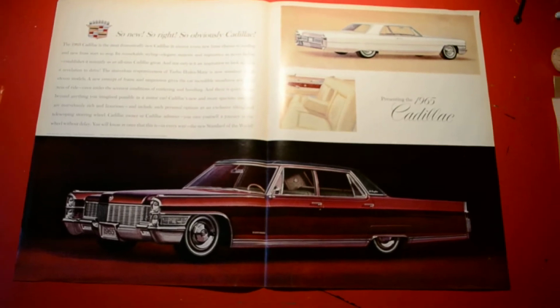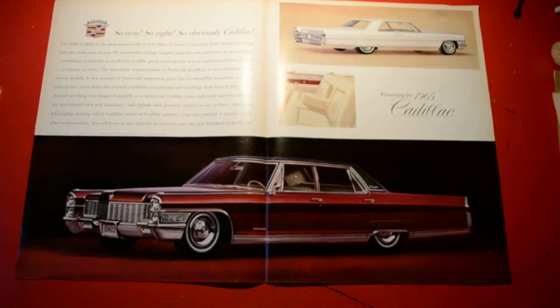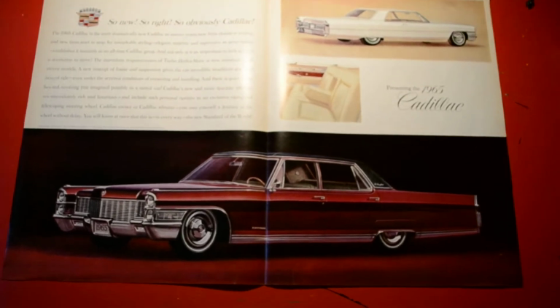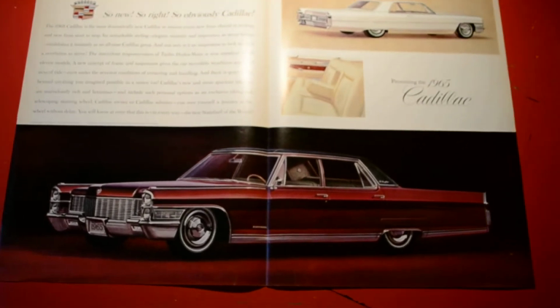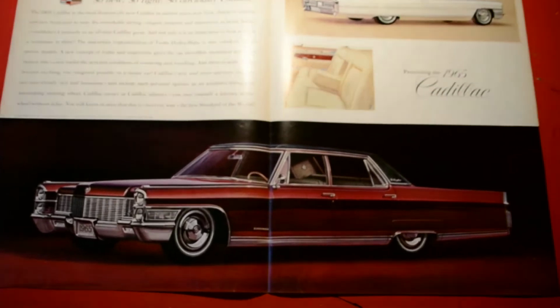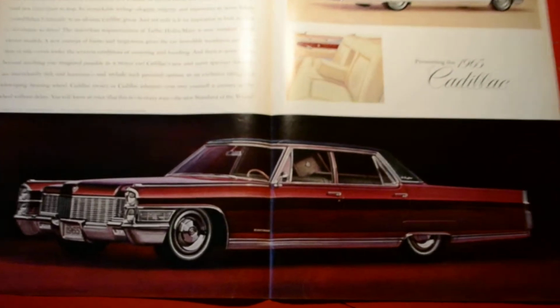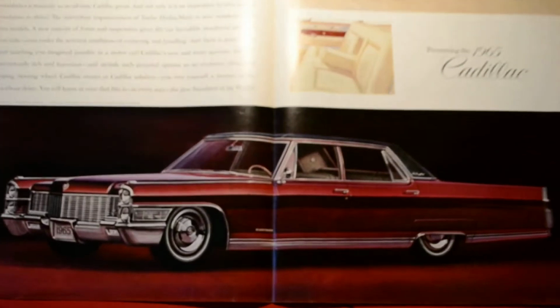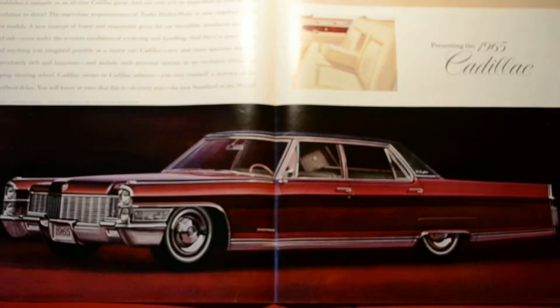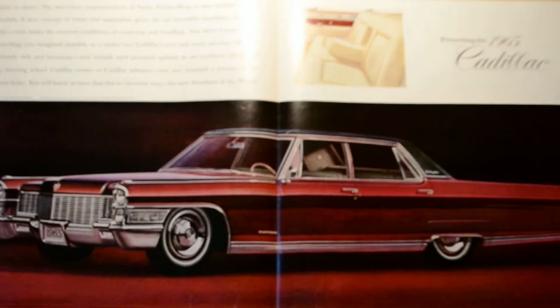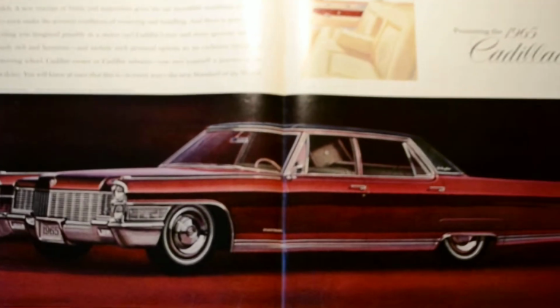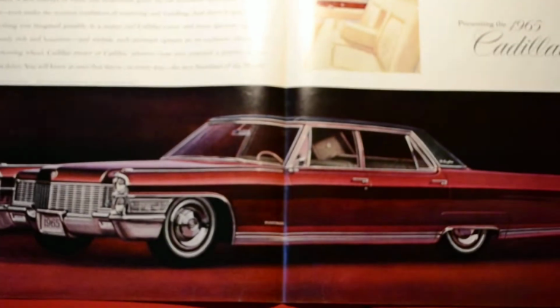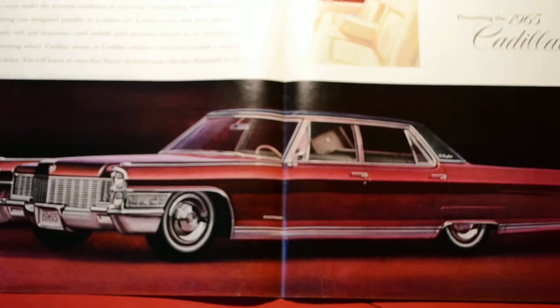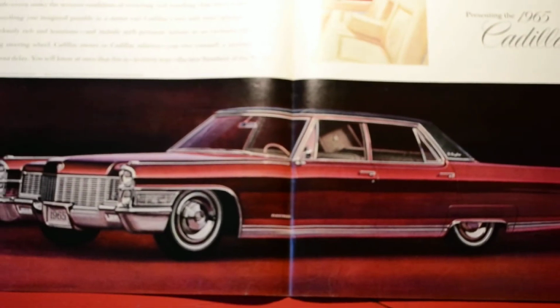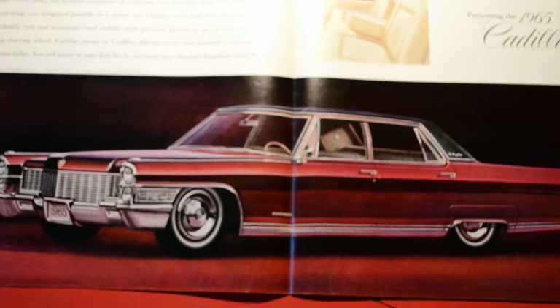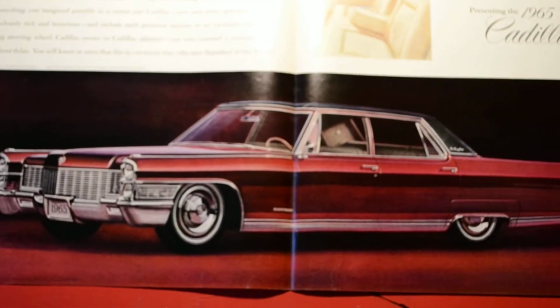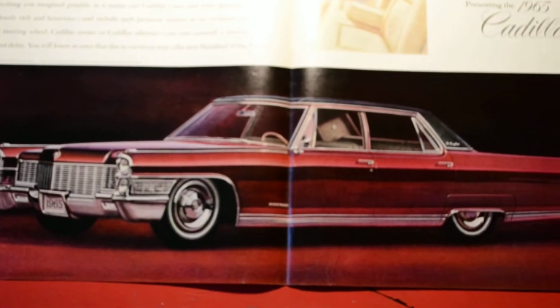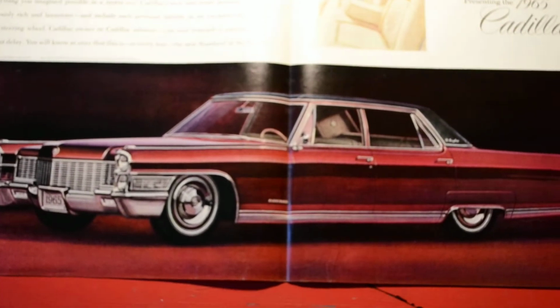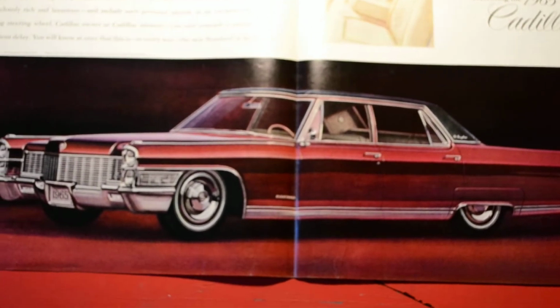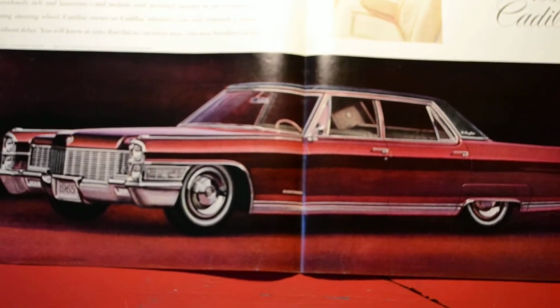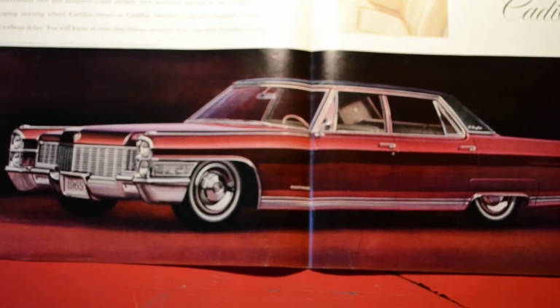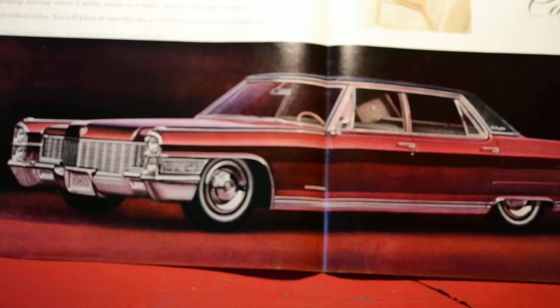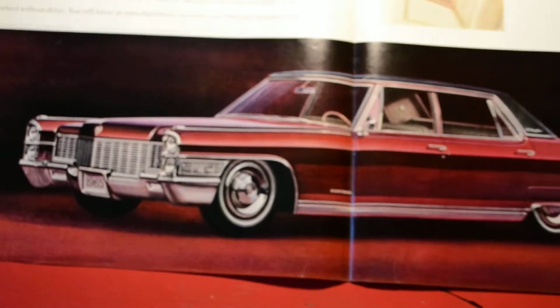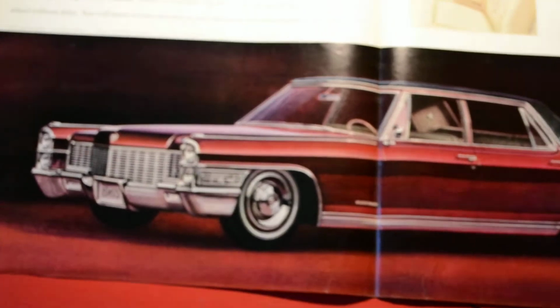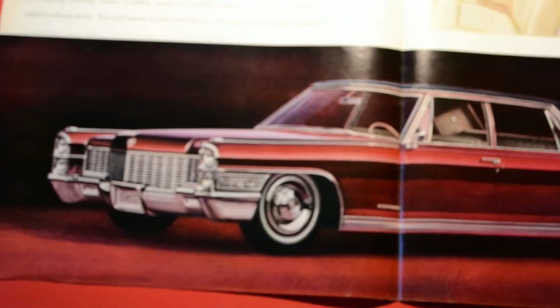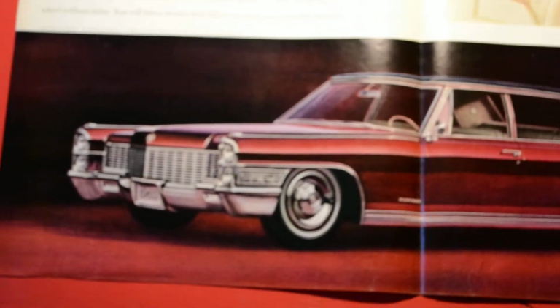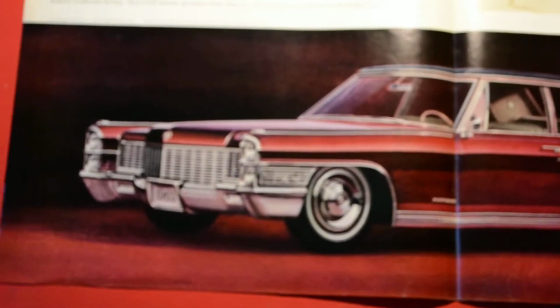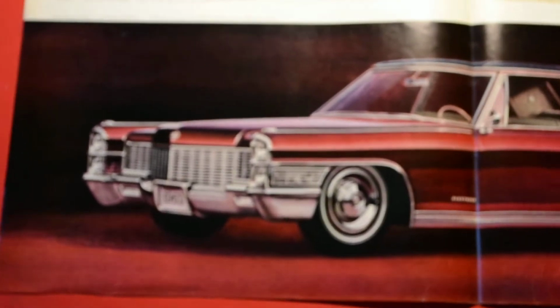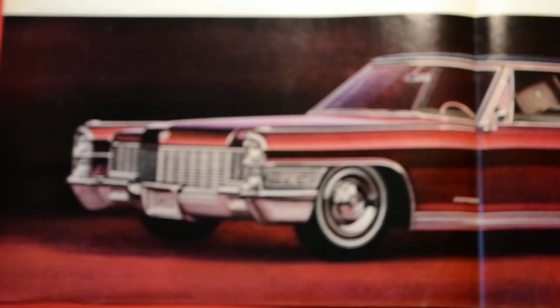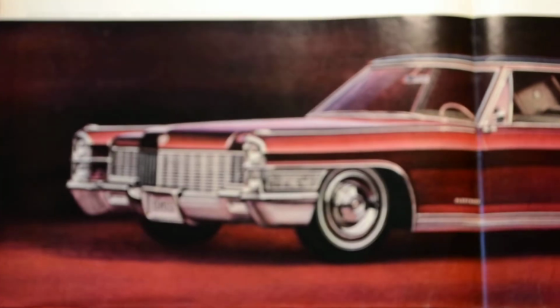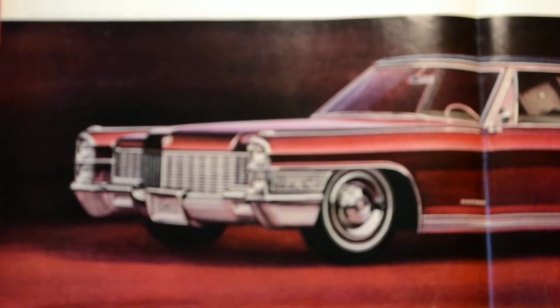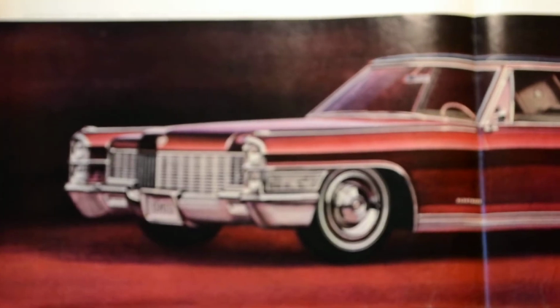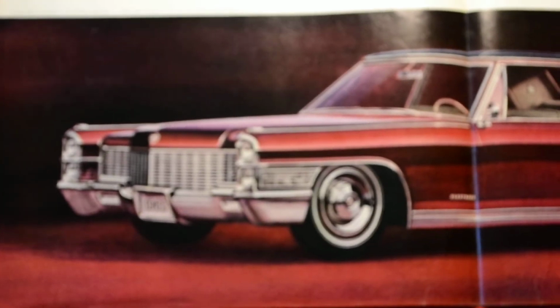Just this beautiful, beautiful dark red color on this Fleetwood.